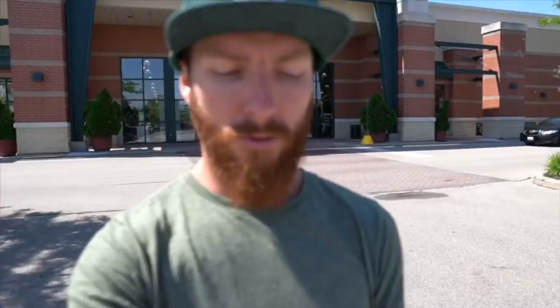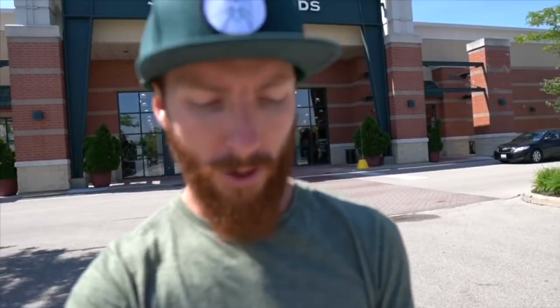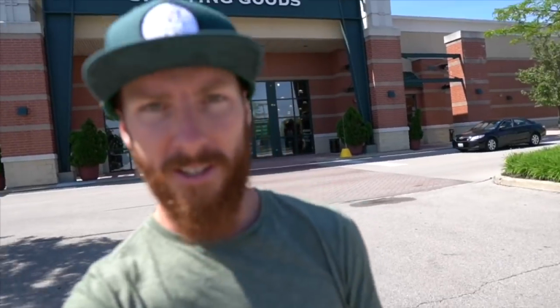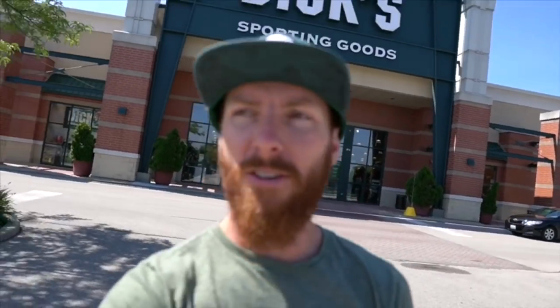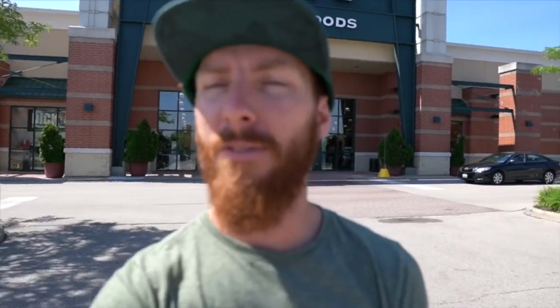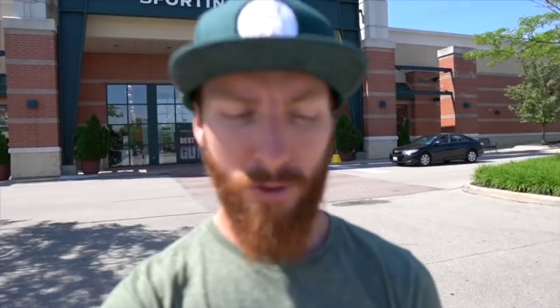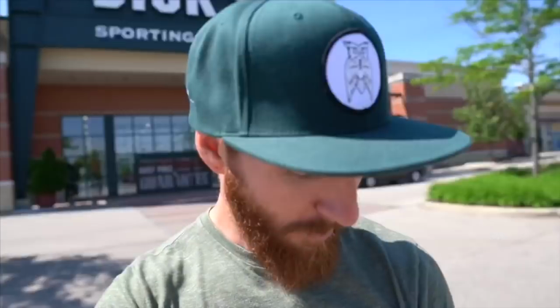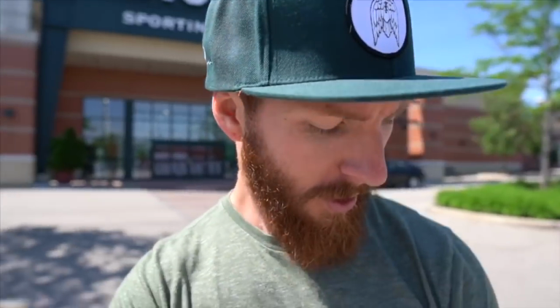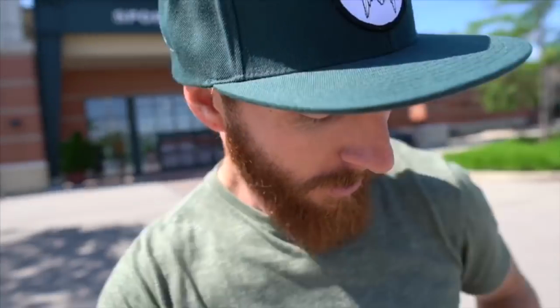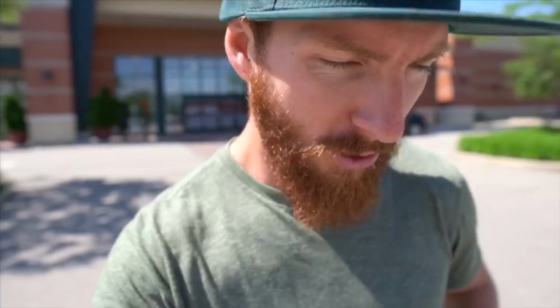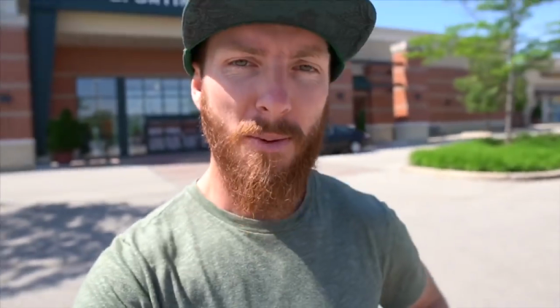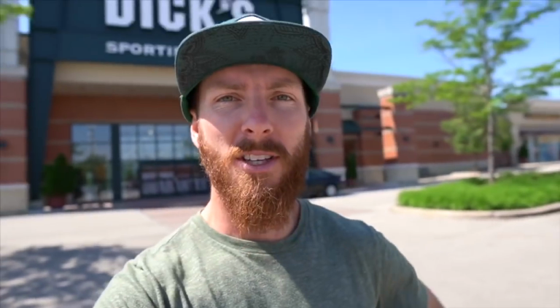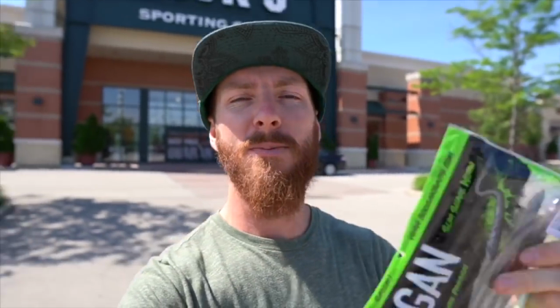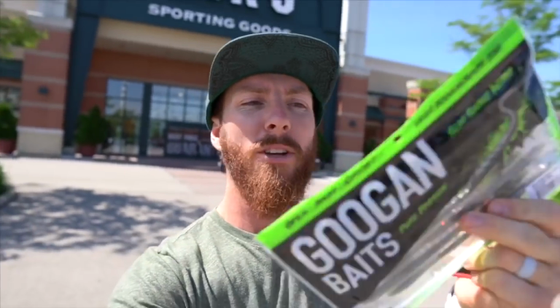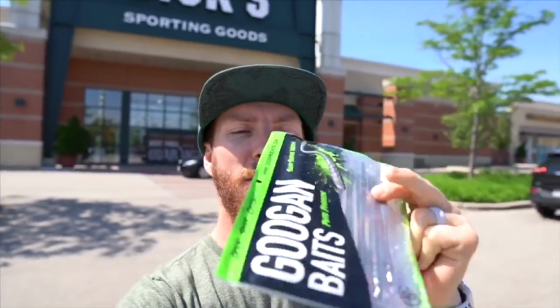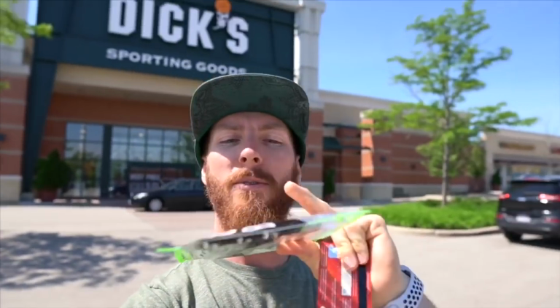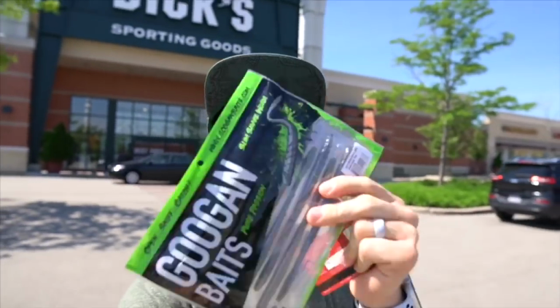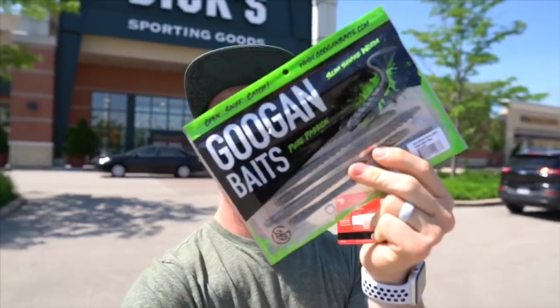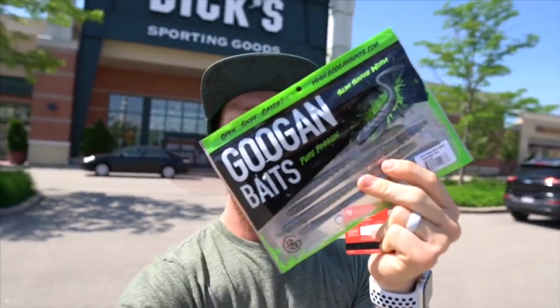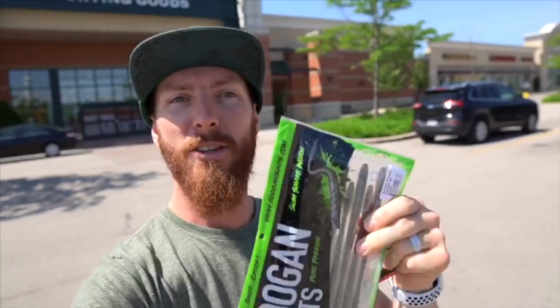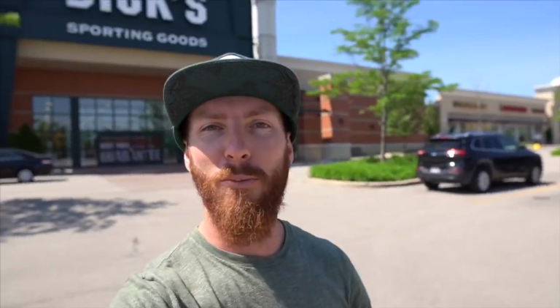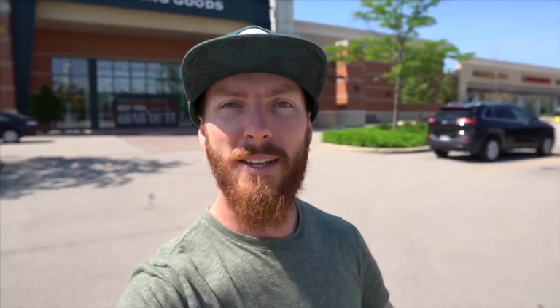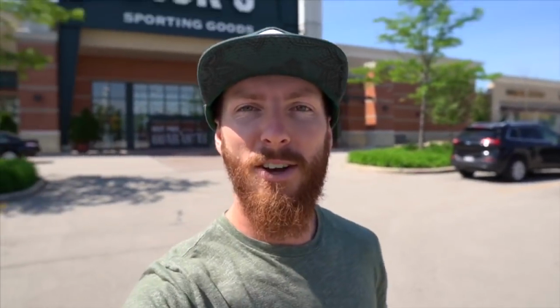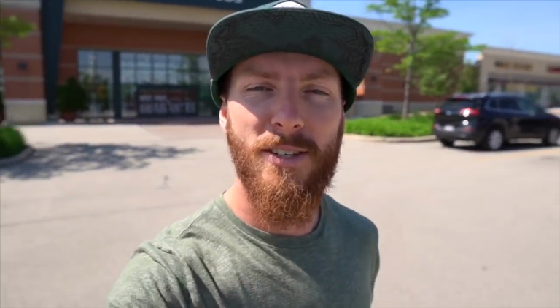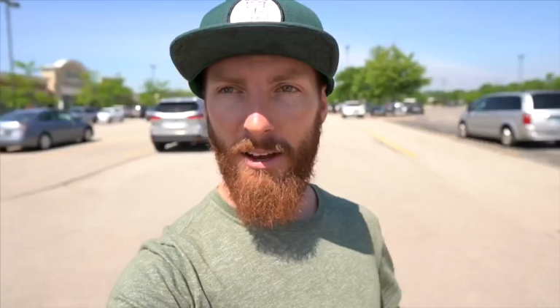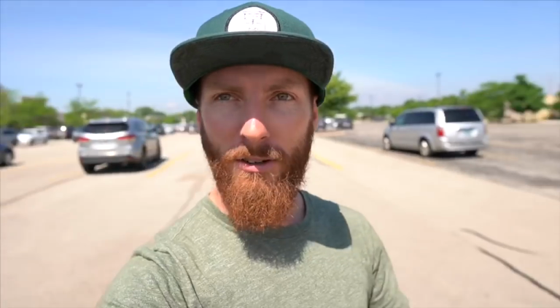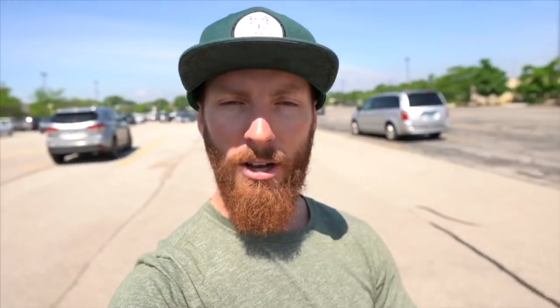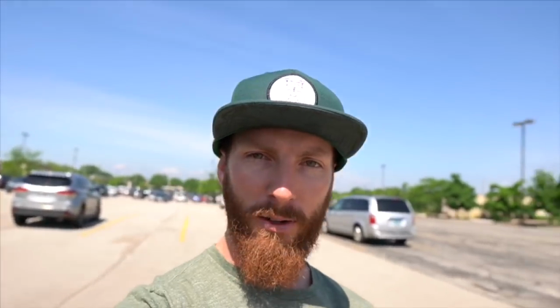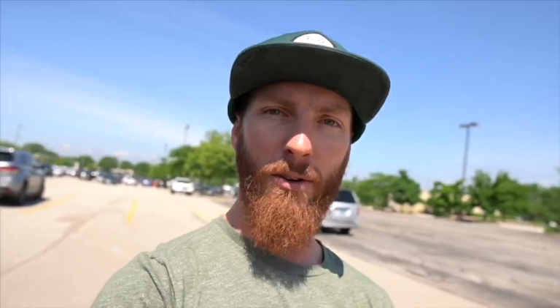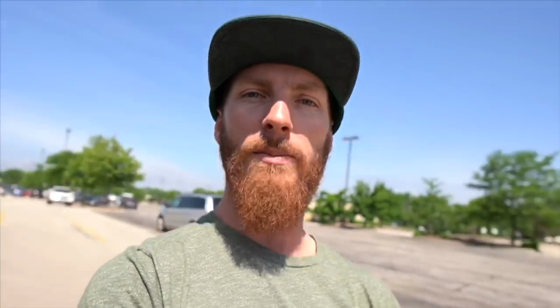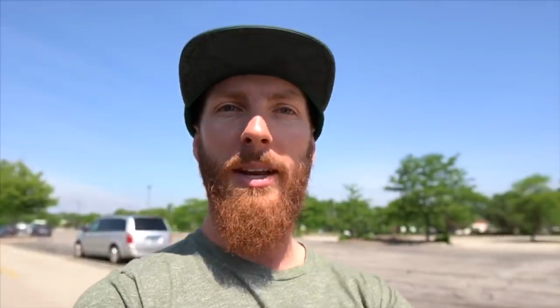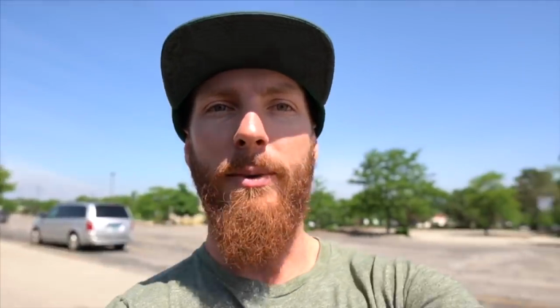What up guys, another day fishing with AP. Just stopped at Dick's Sporting Goods and grabbed a little bit of the Googan Baits sauce out here in Chicago, Illinois. Let's make it happen.